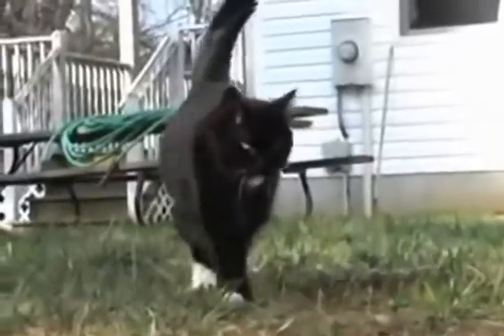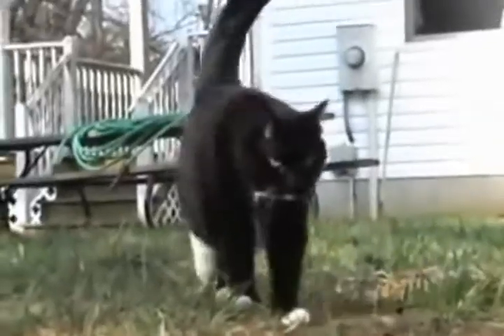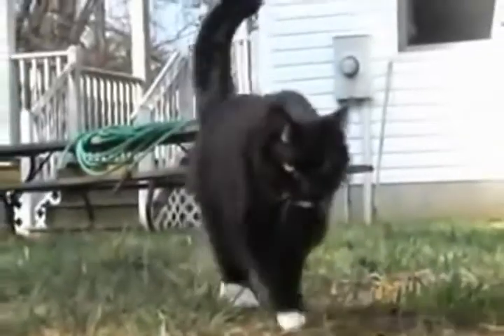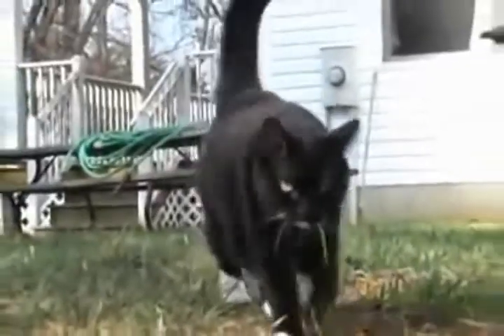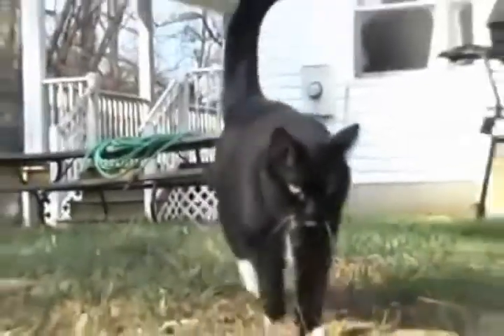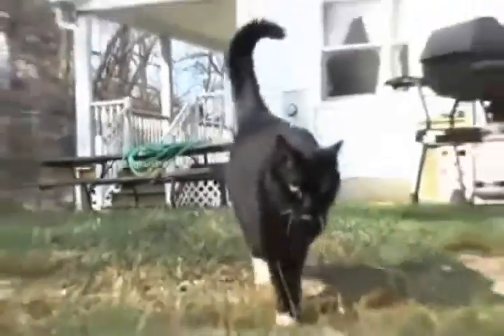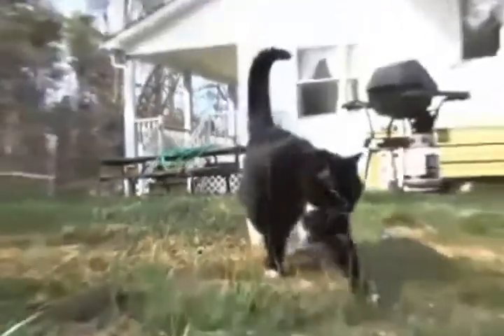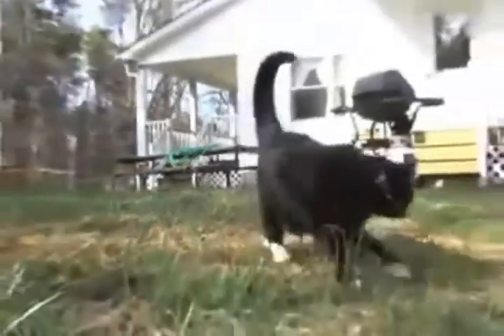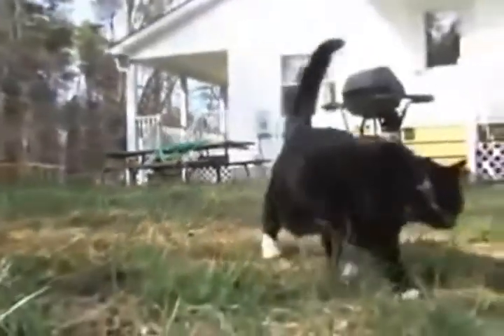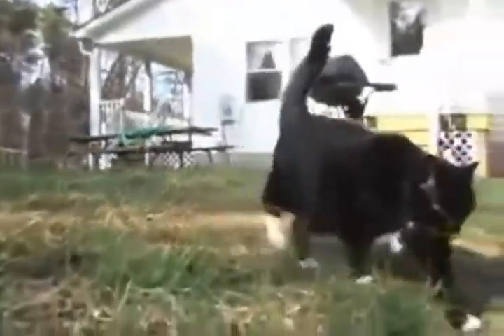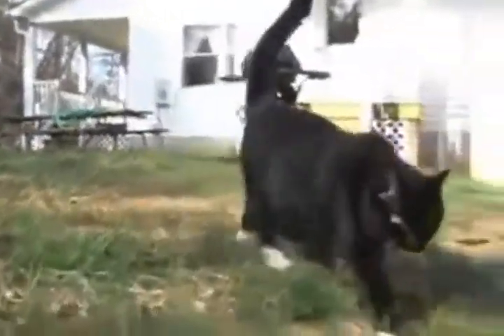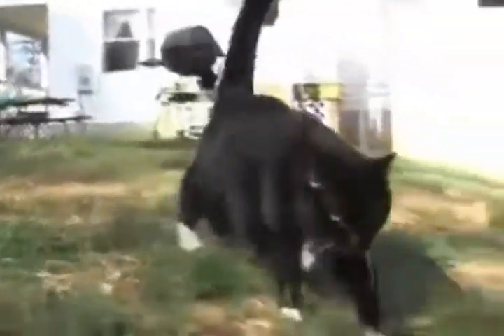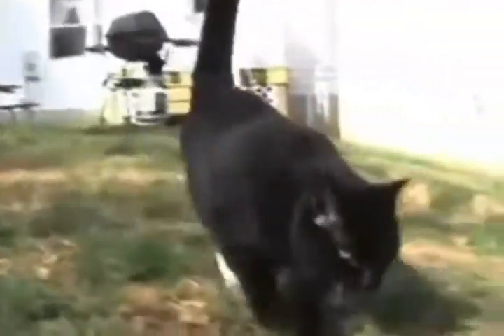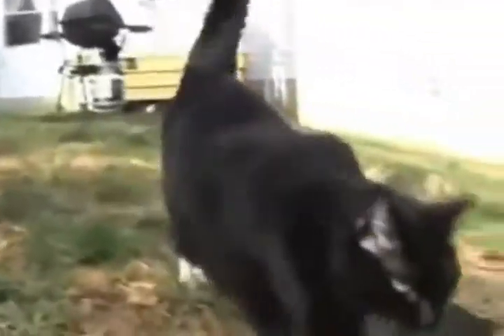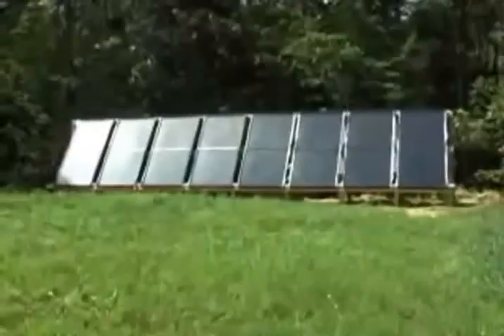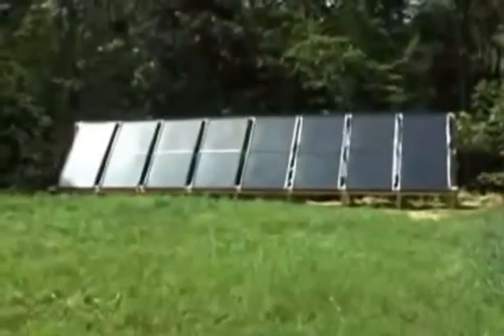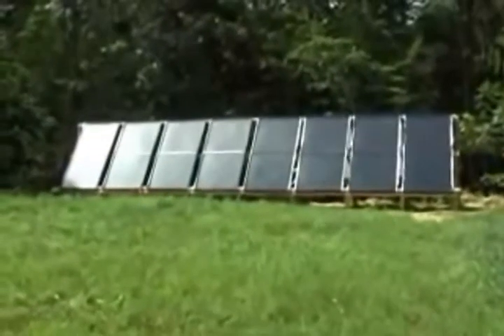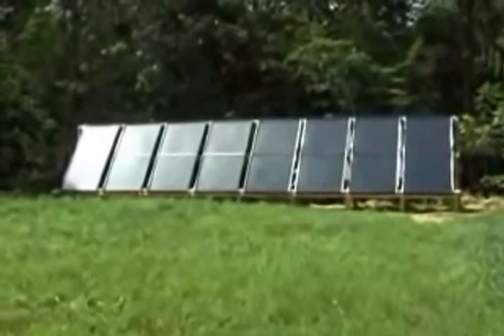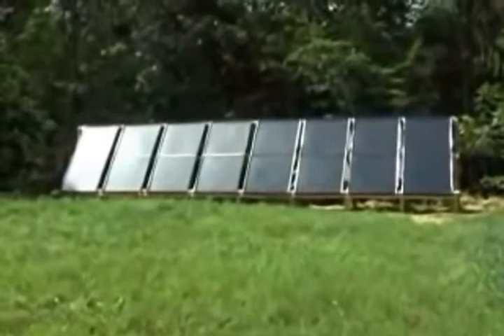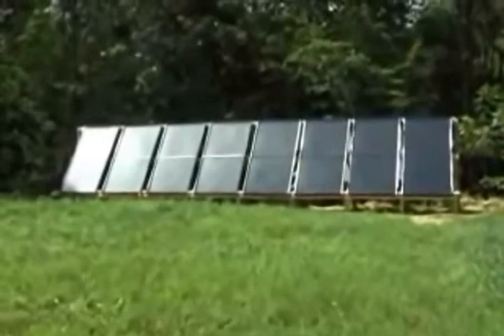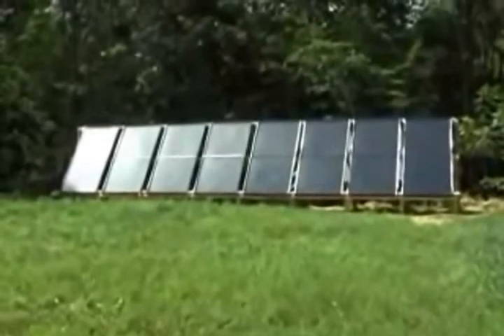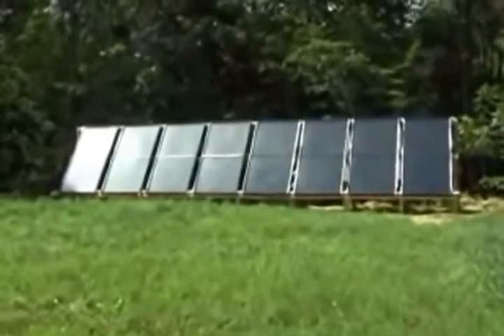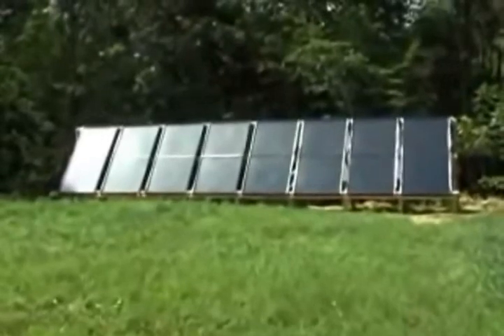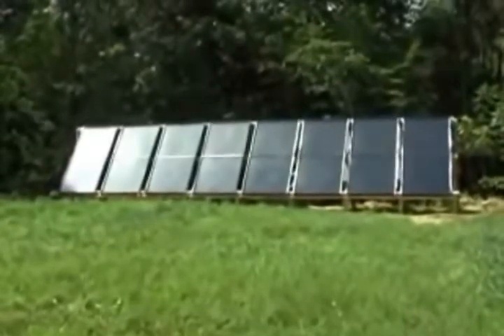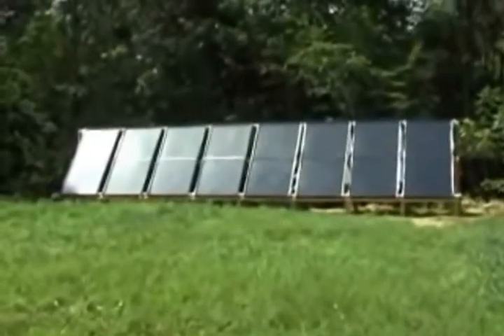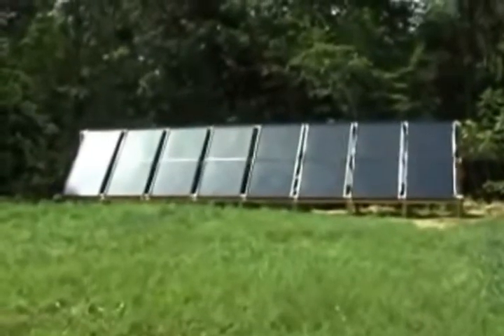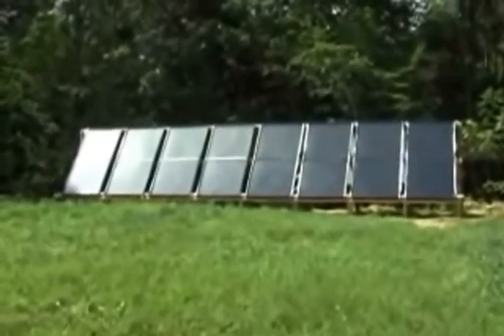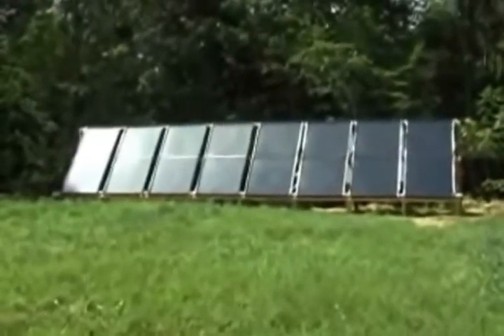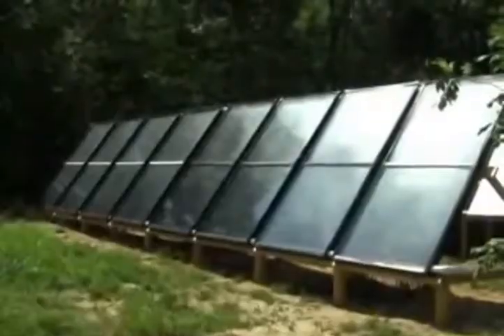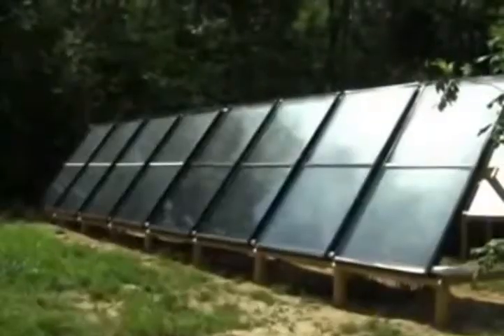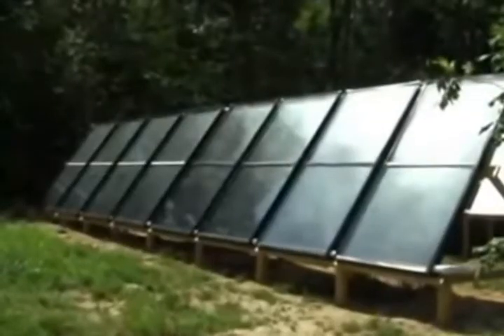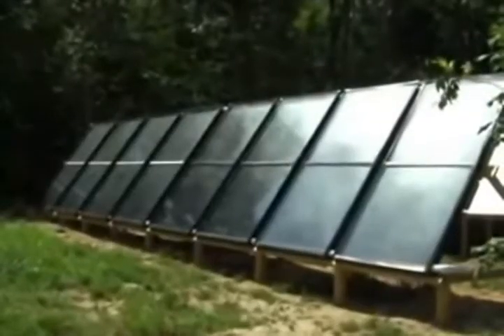Hi, this is Nick the Cat and I want to show you how to build a water heating solar panel. This was one of my many projects since I returned to the US.